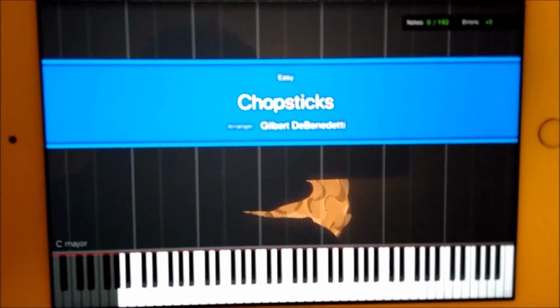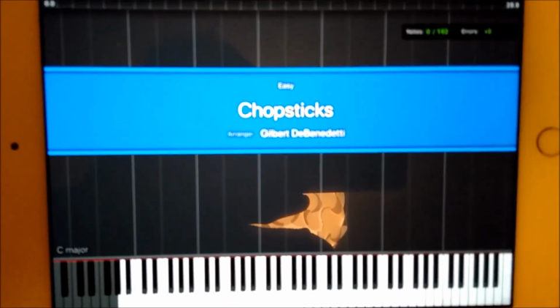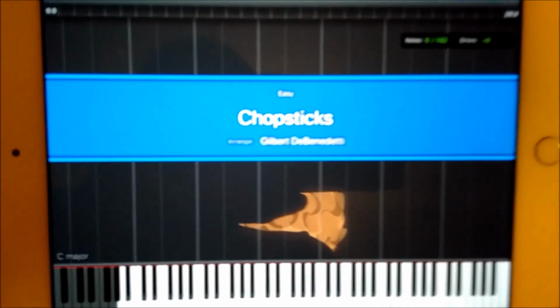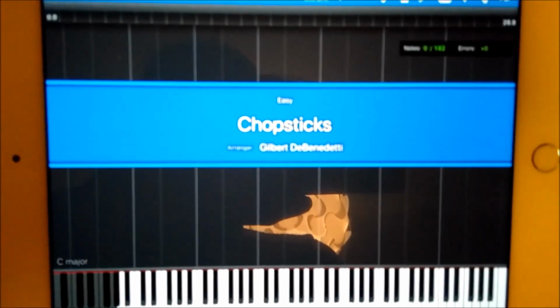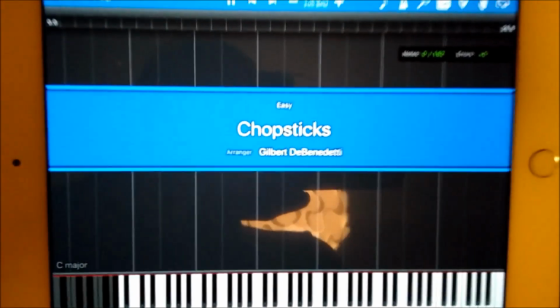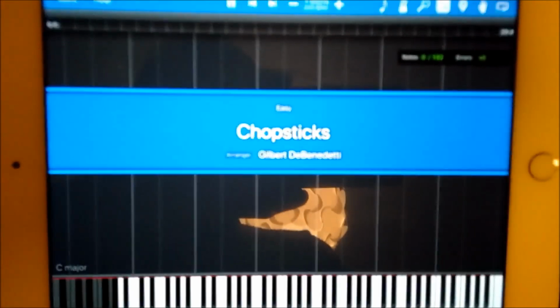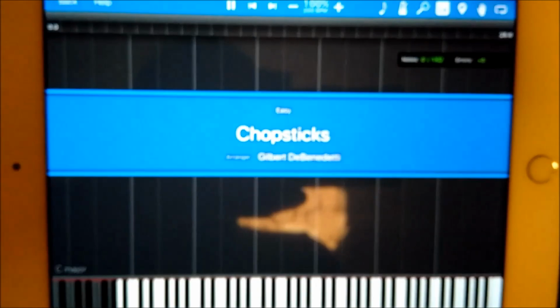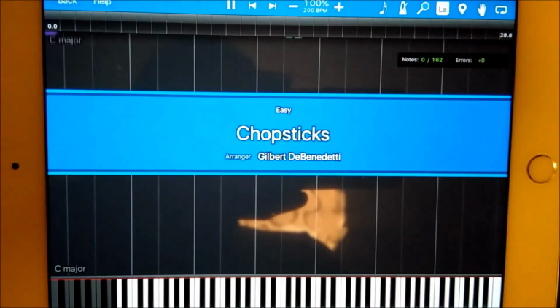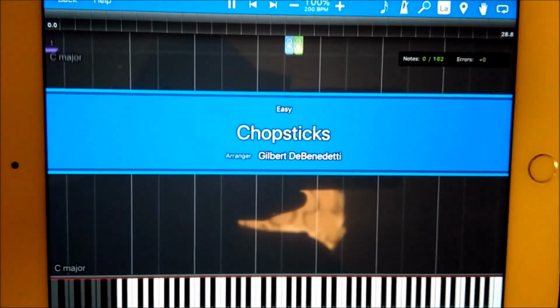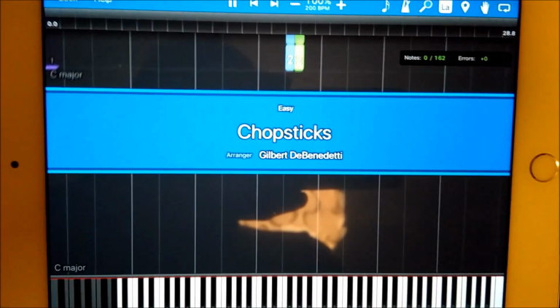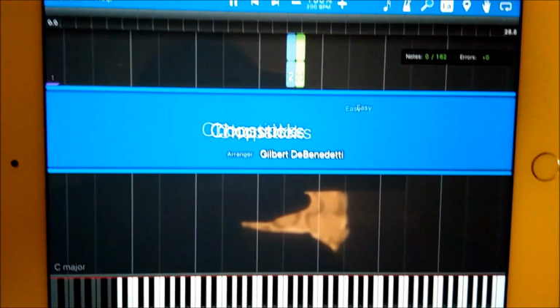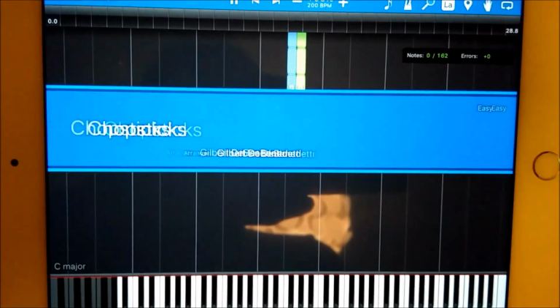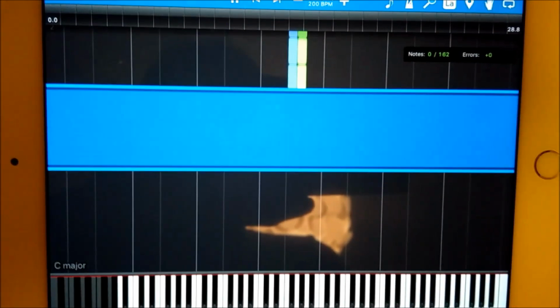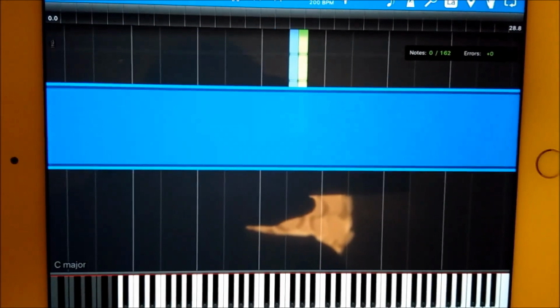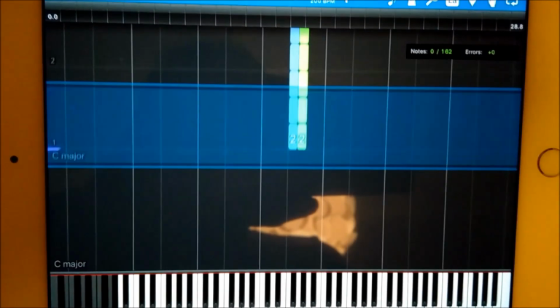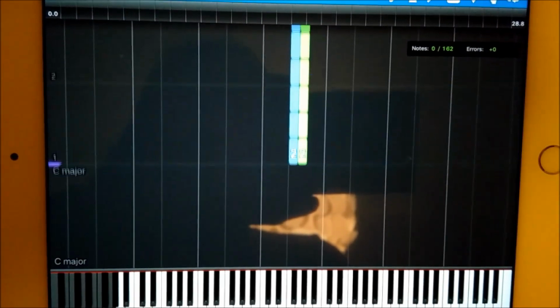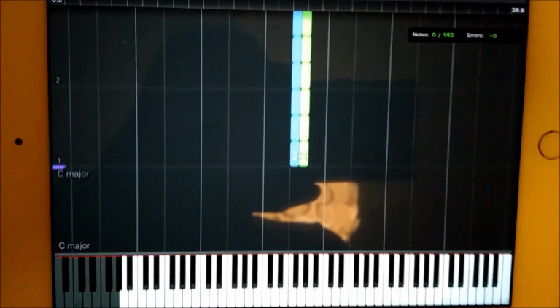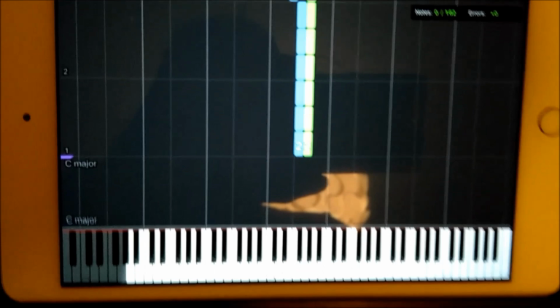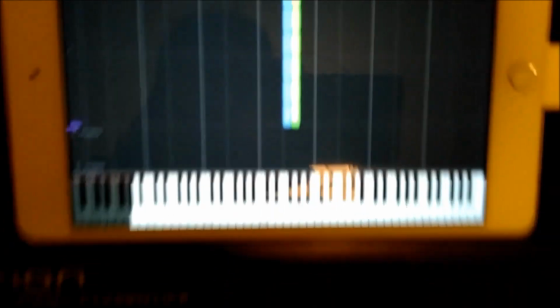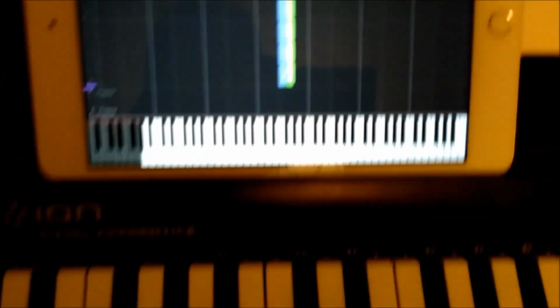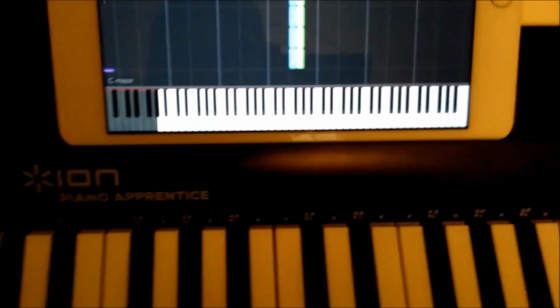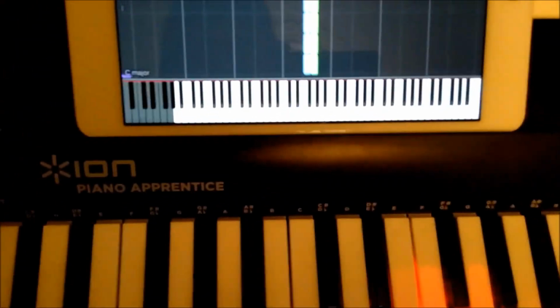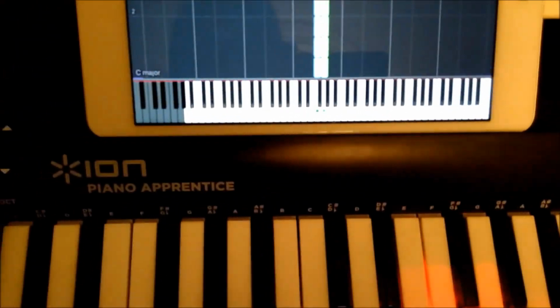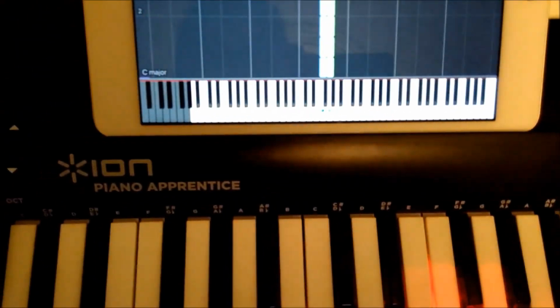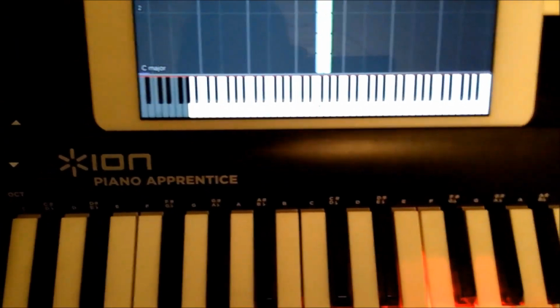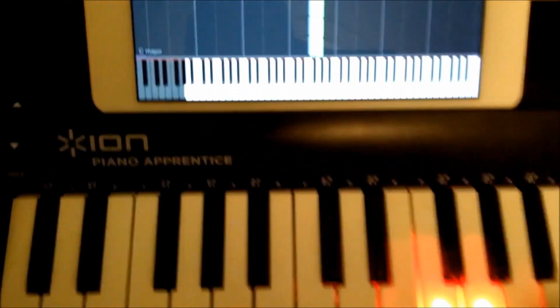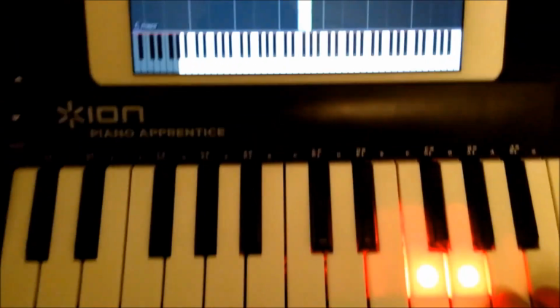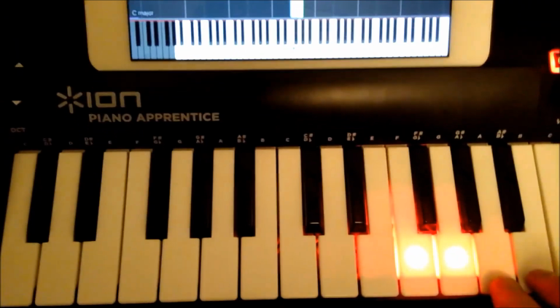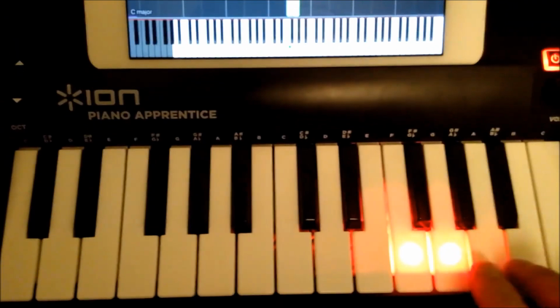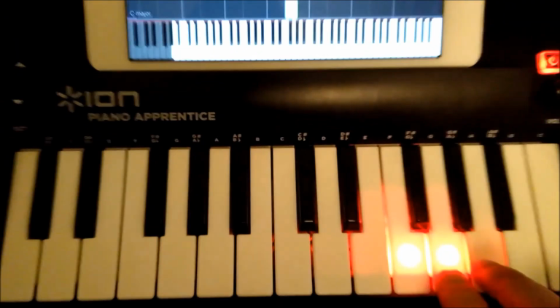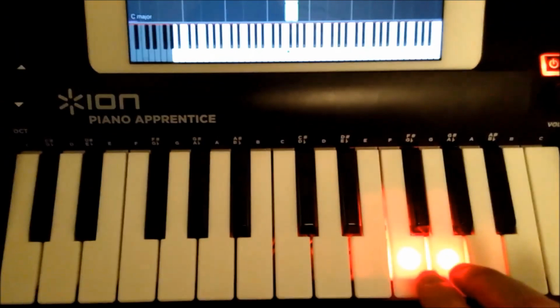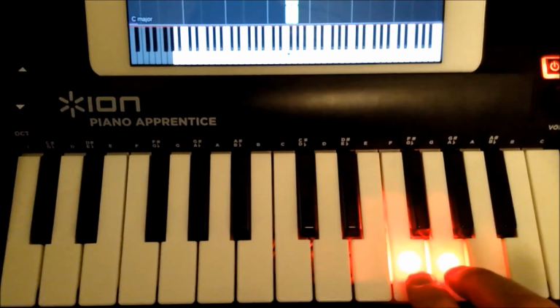This will be the classic chopsticks. It just takes a little while, and there they light up.